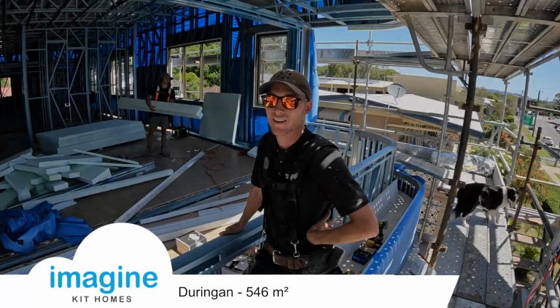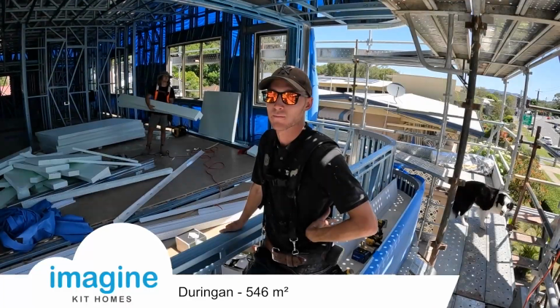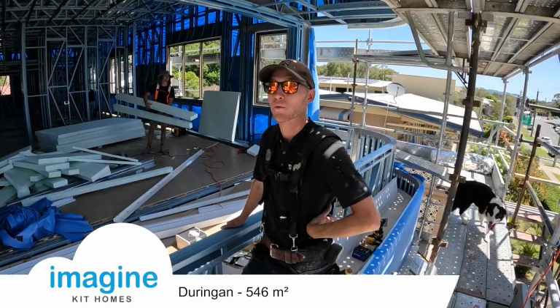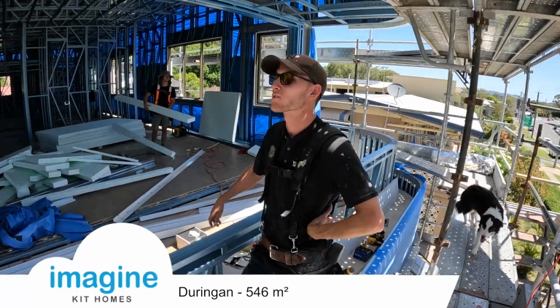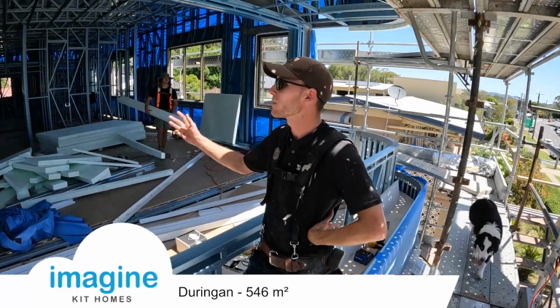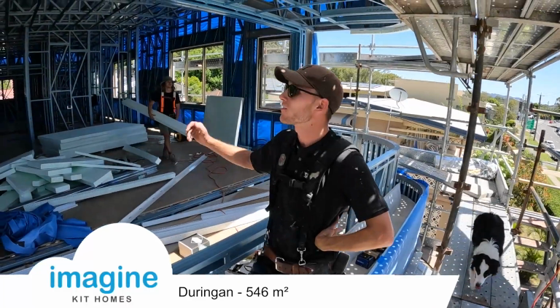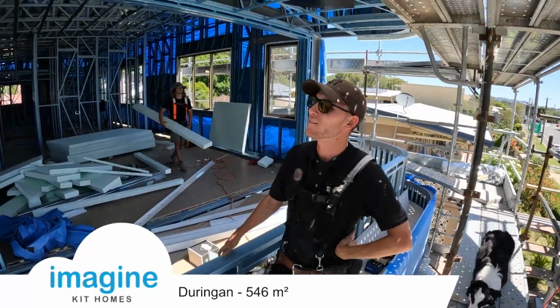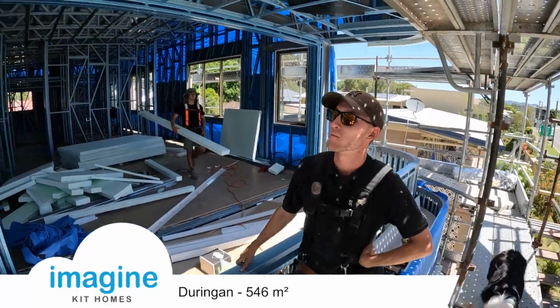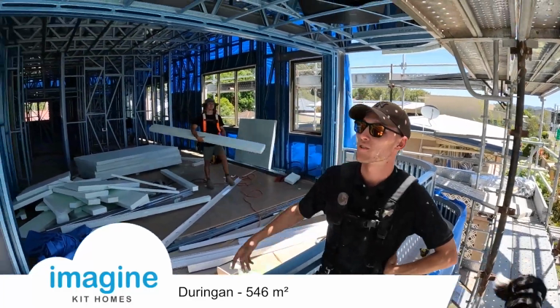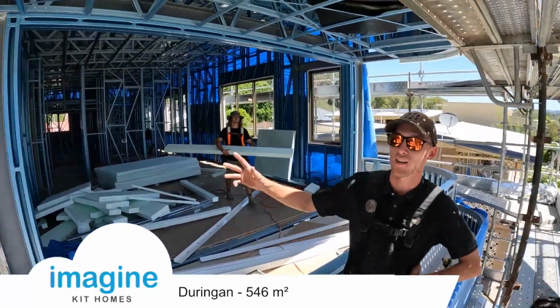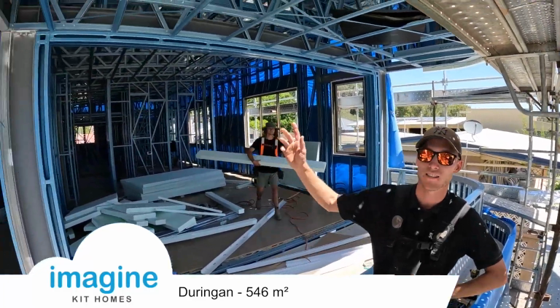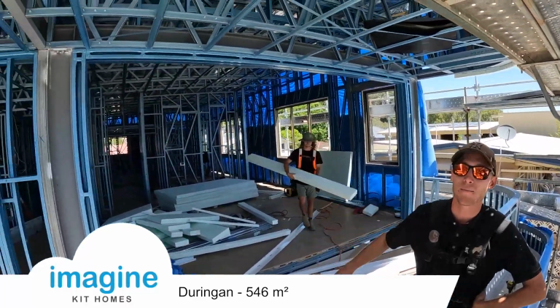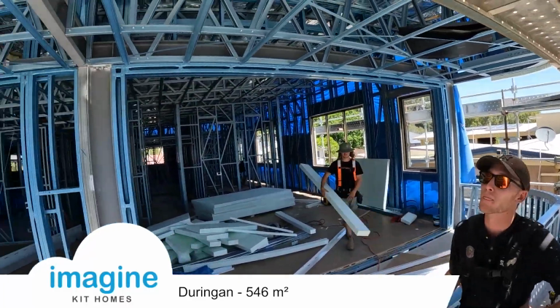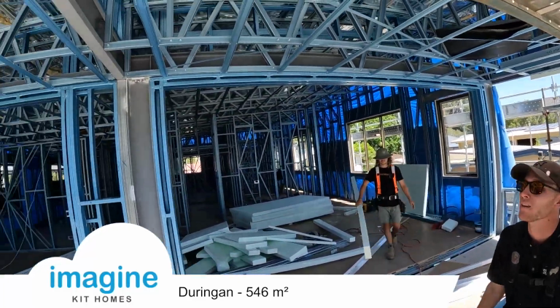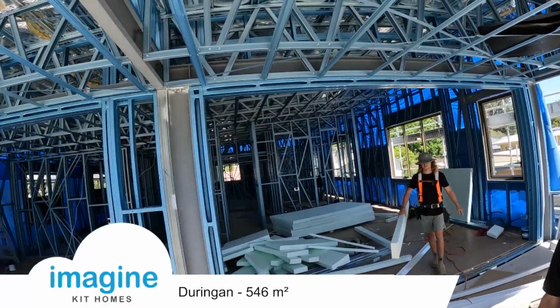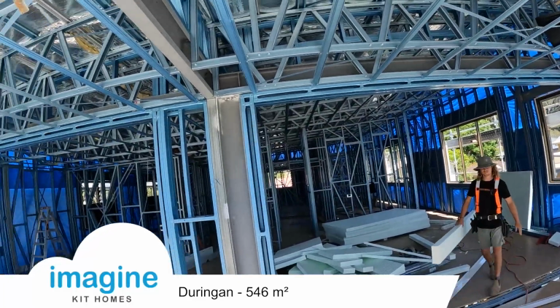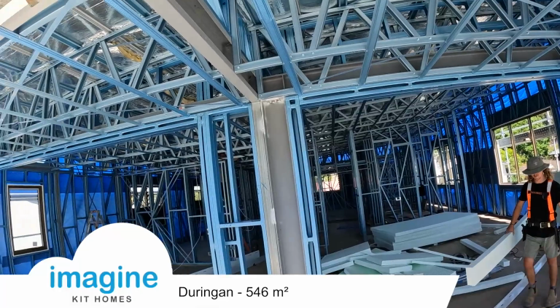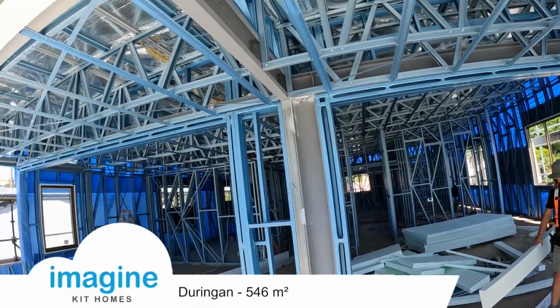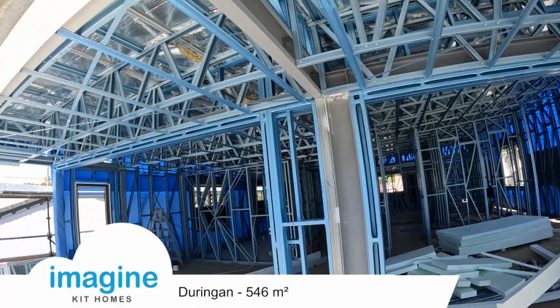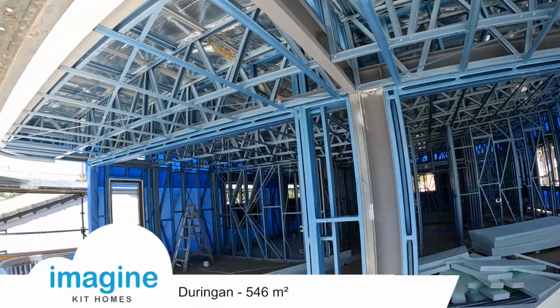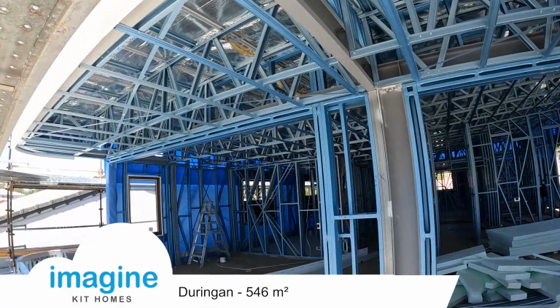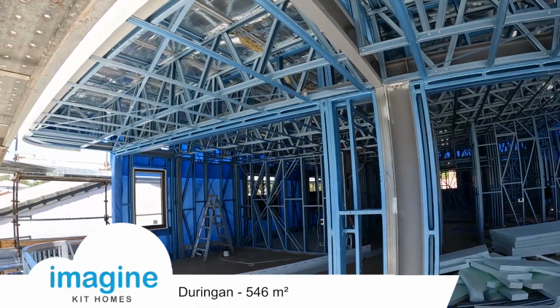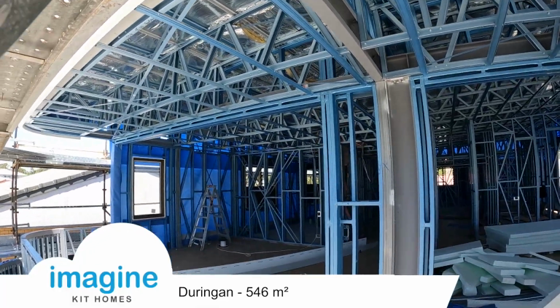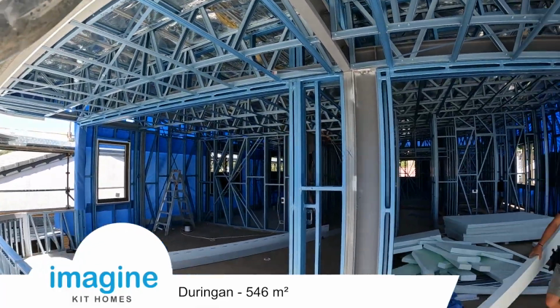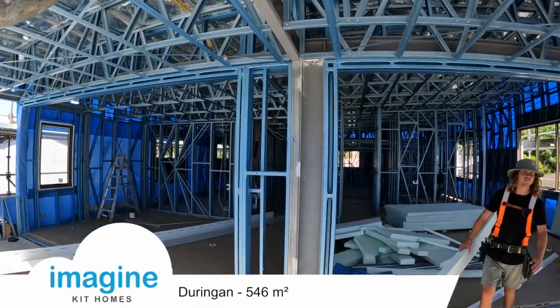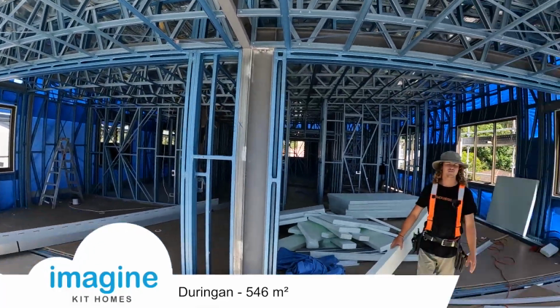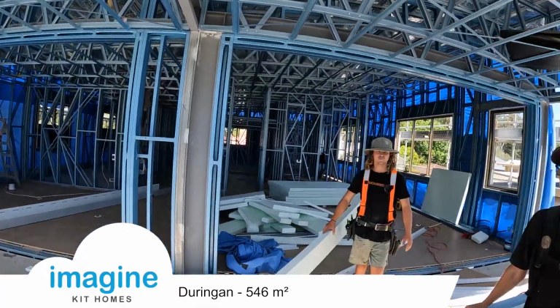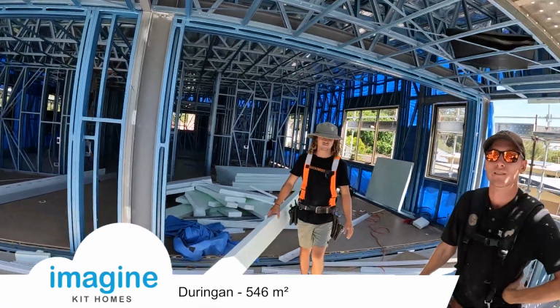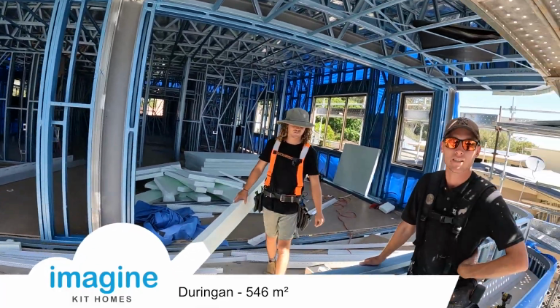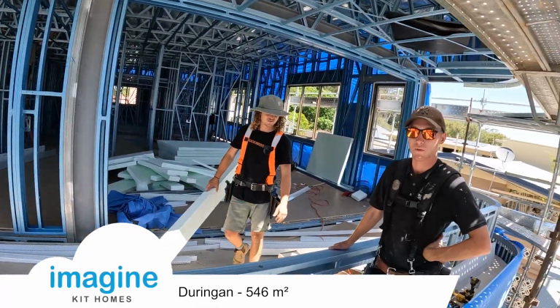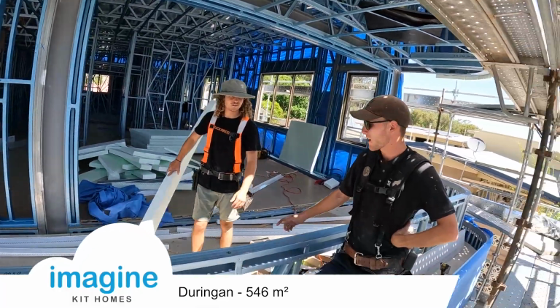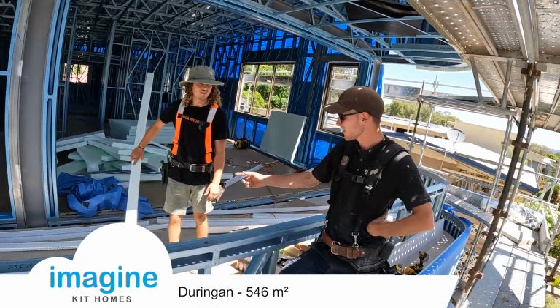You put the top level on, put the trusses up, put the windows in, roof's on, wrap some cladding.